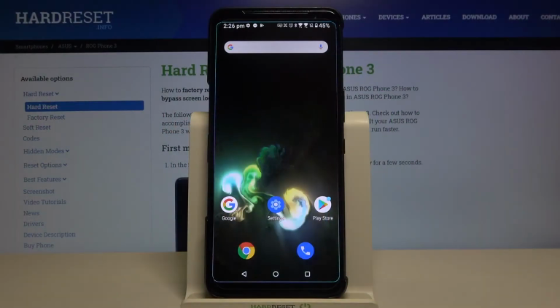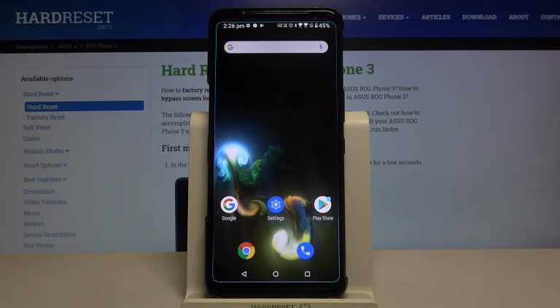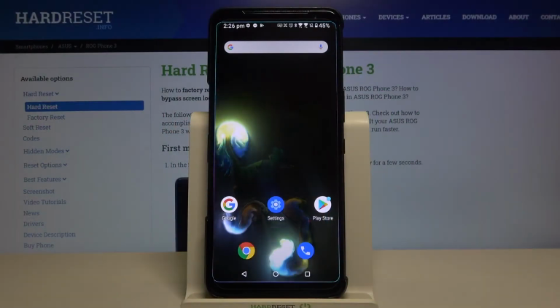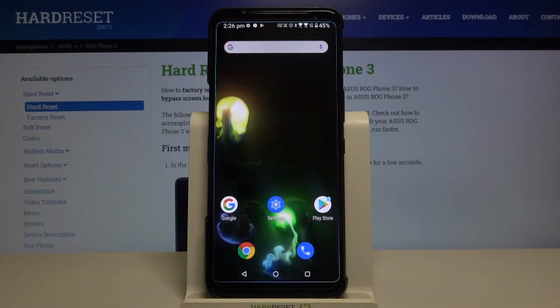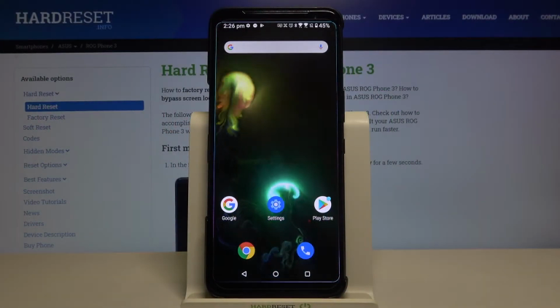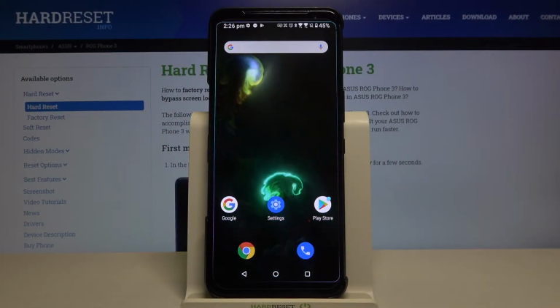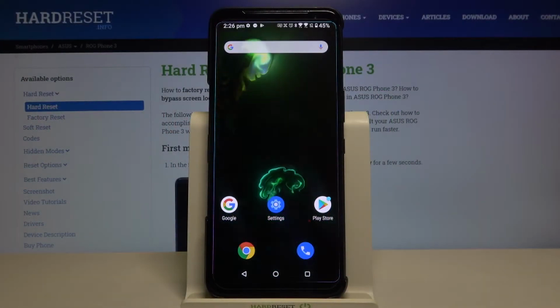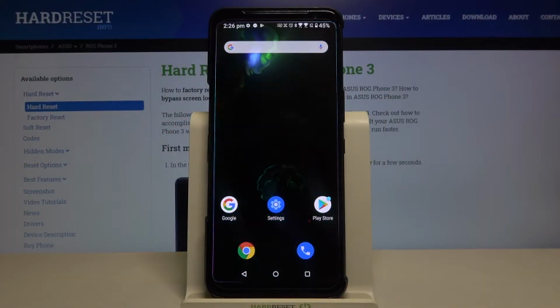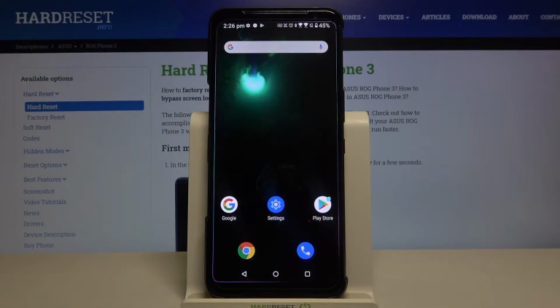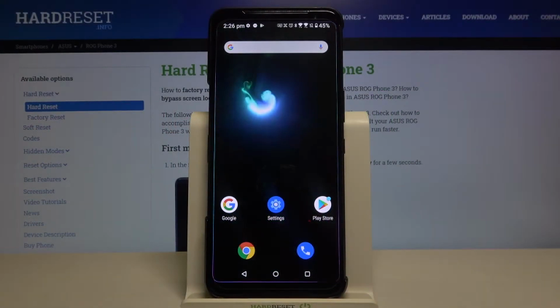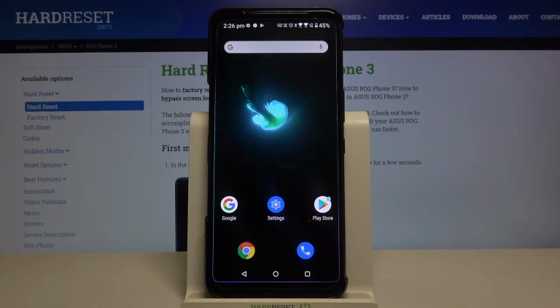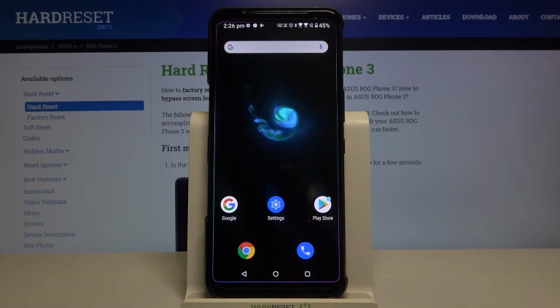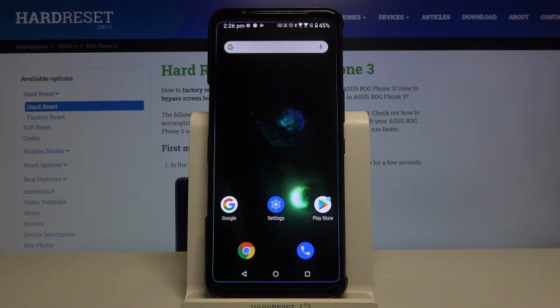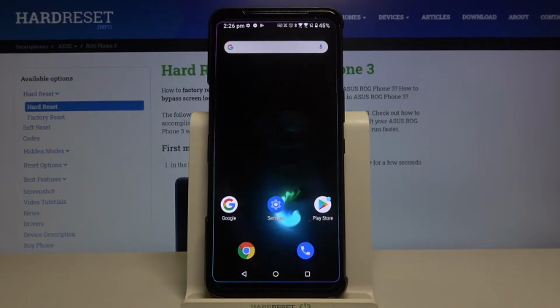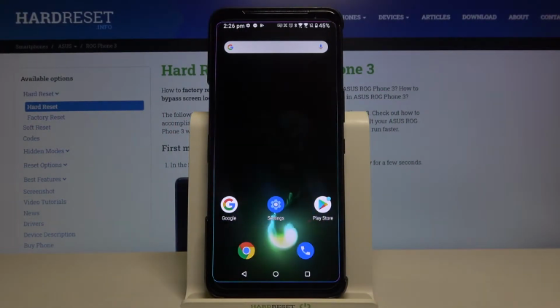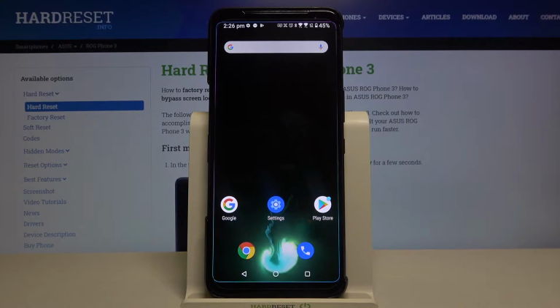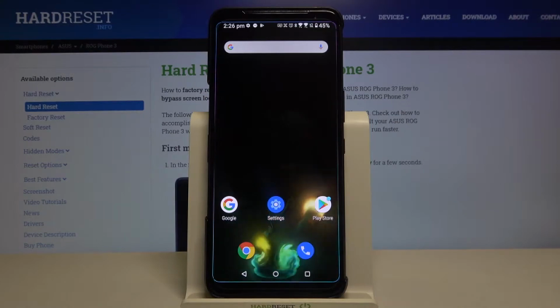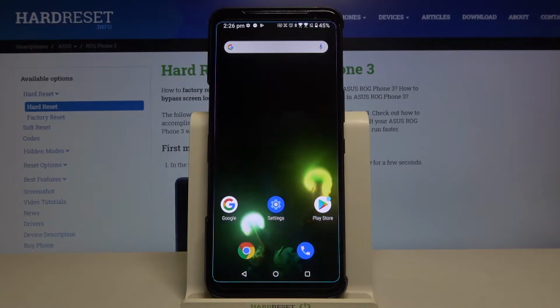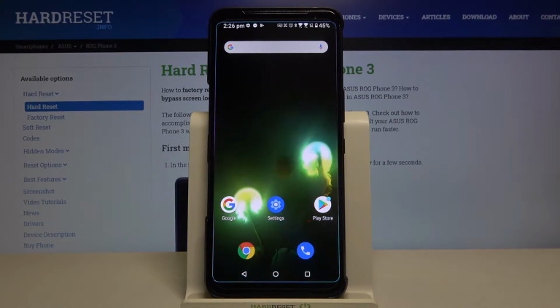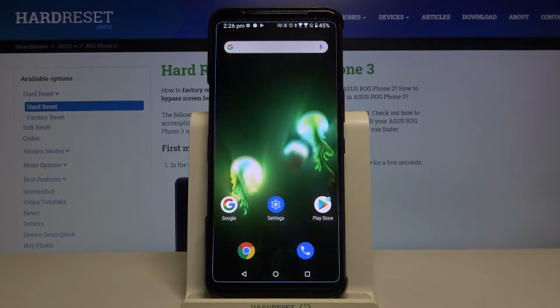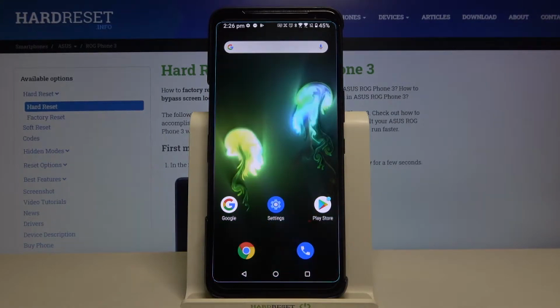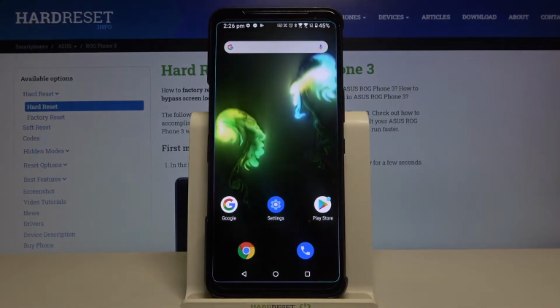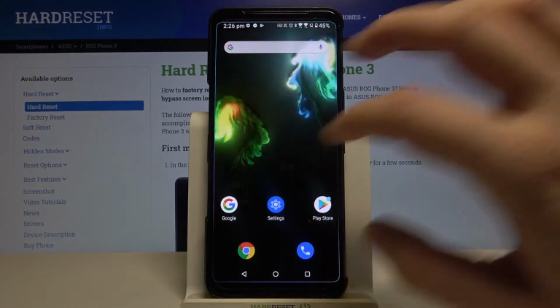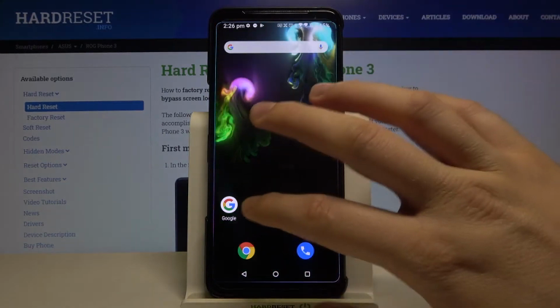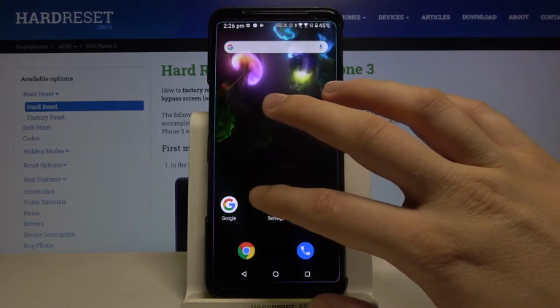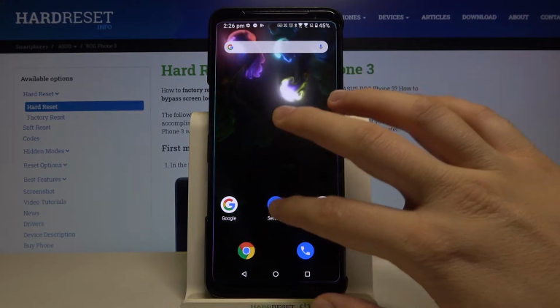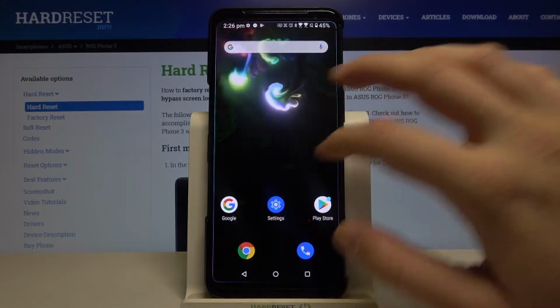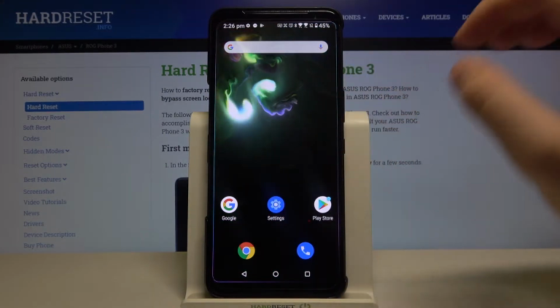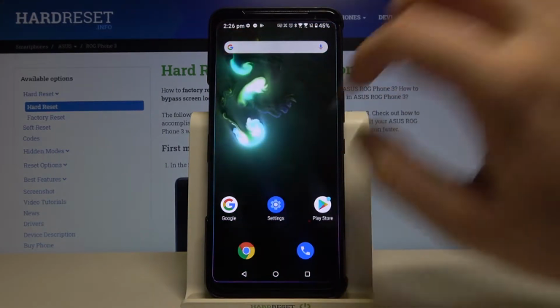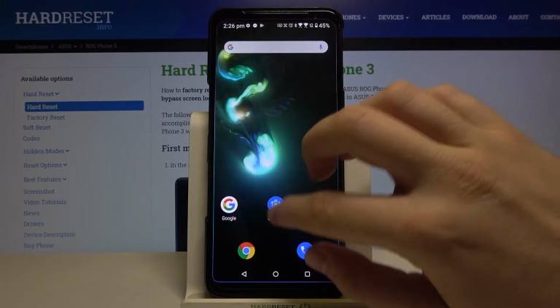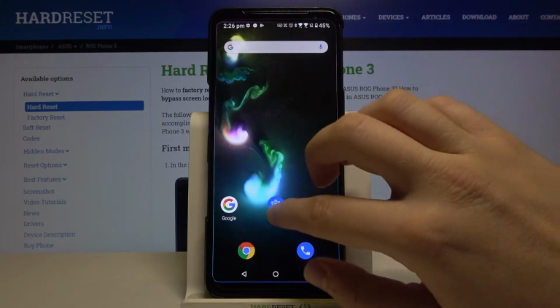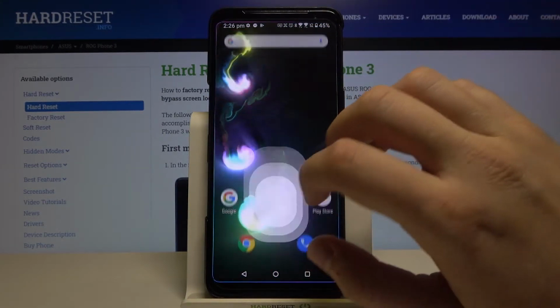Welcome! If you want to configure scheduled charging on your Asus Zenfone 3, first you have to go to the Settings.